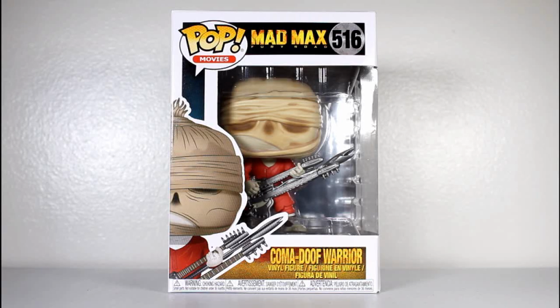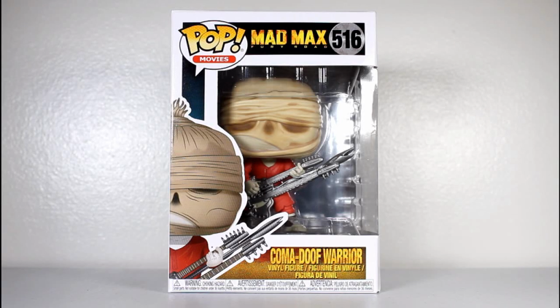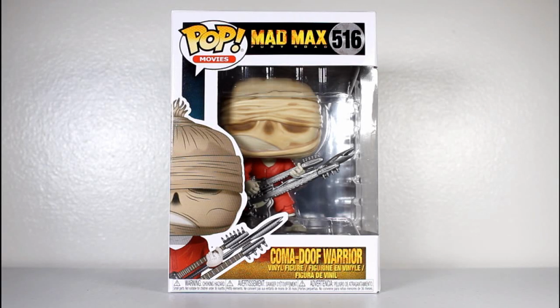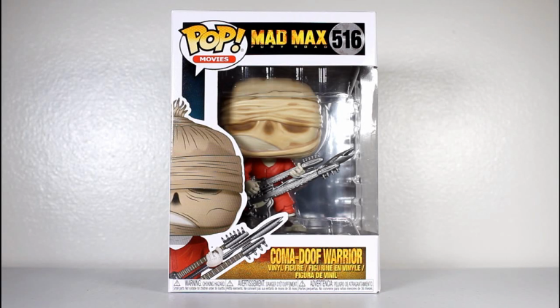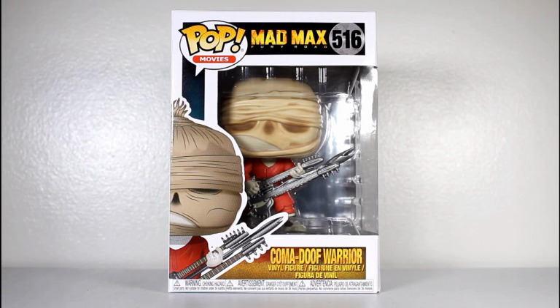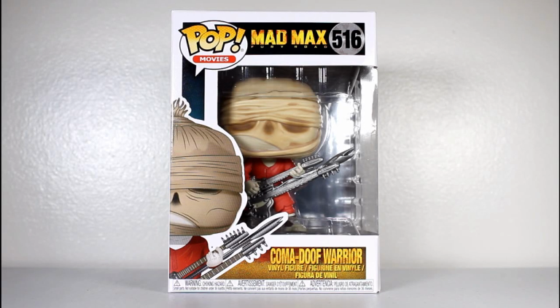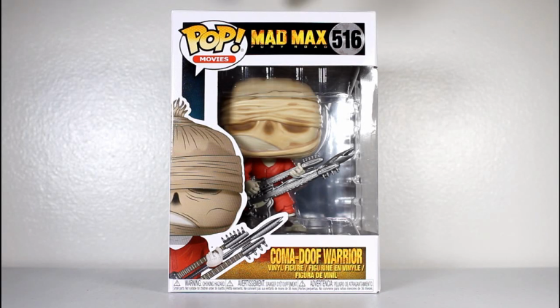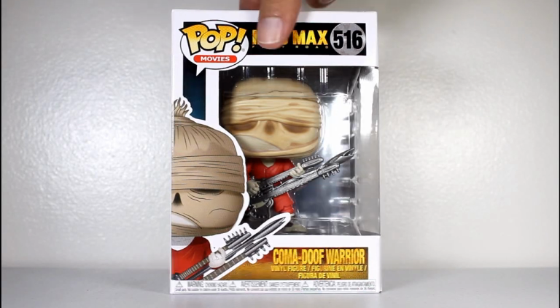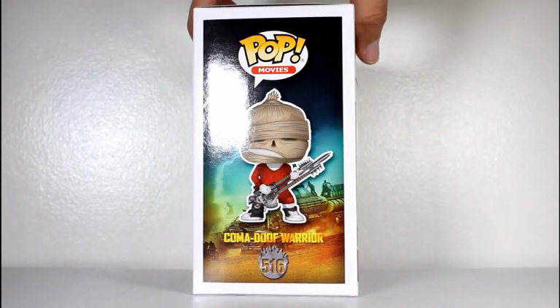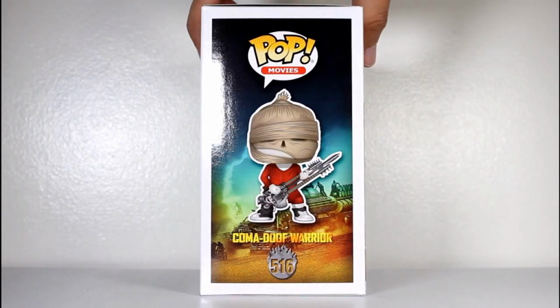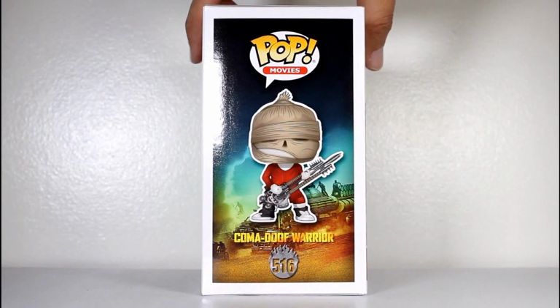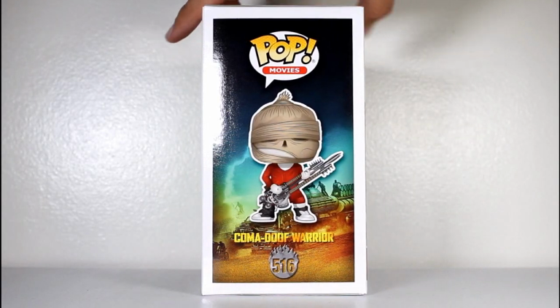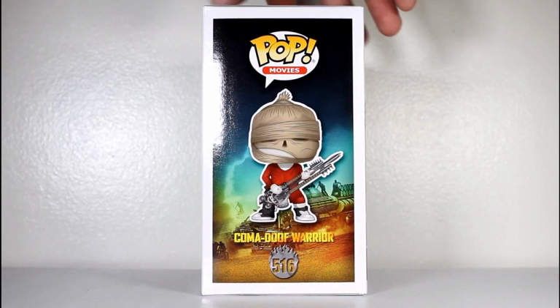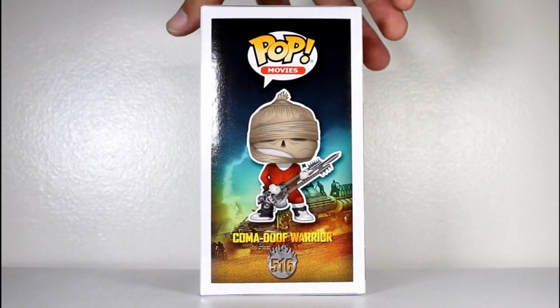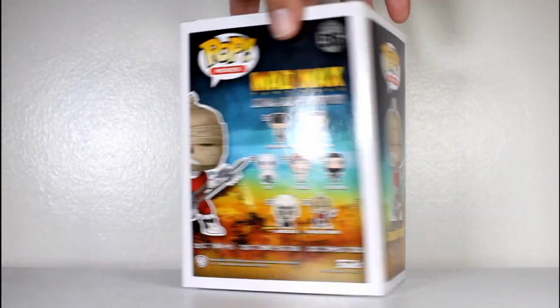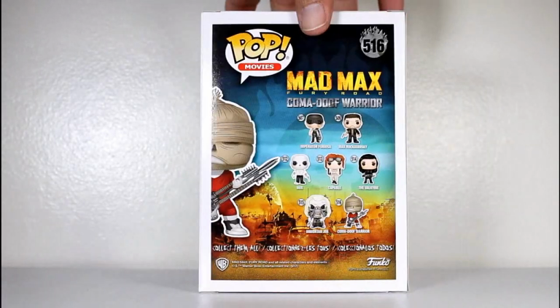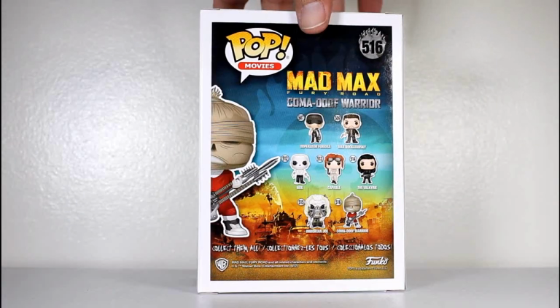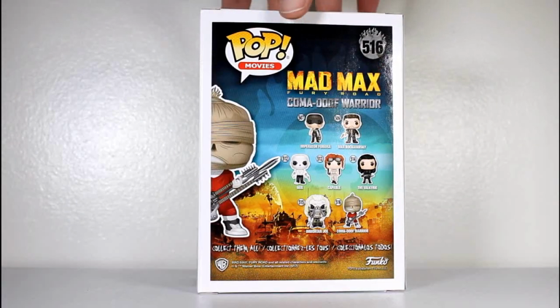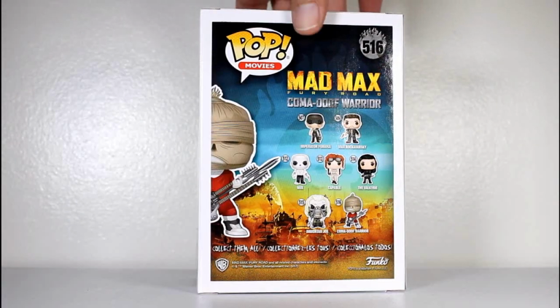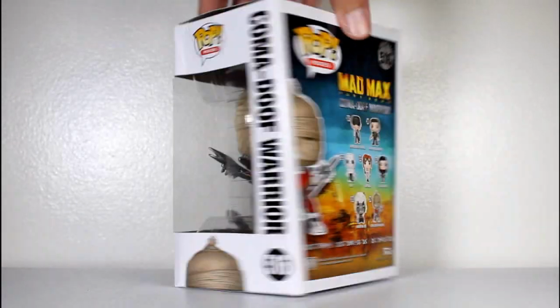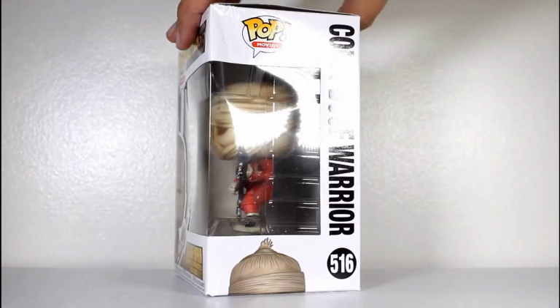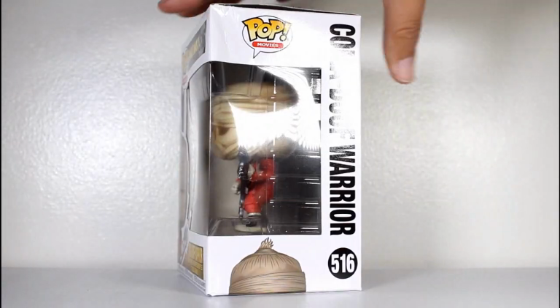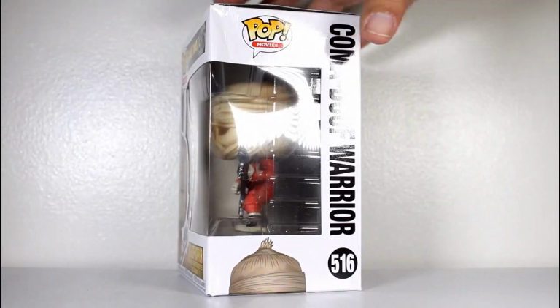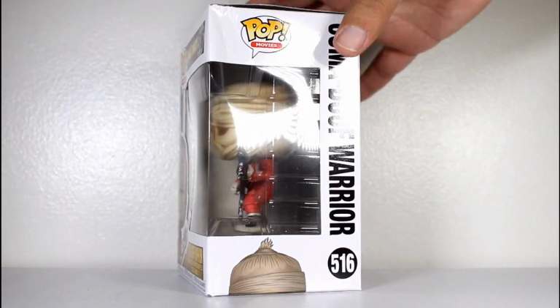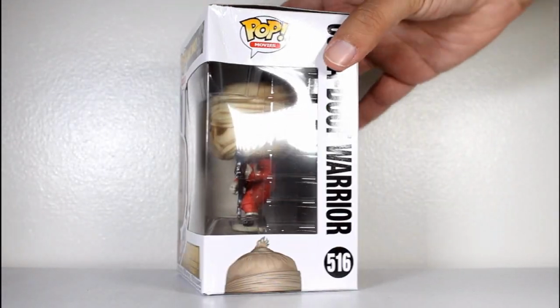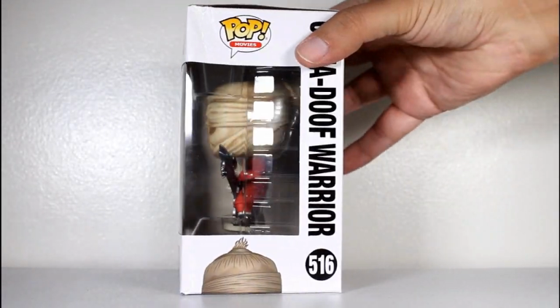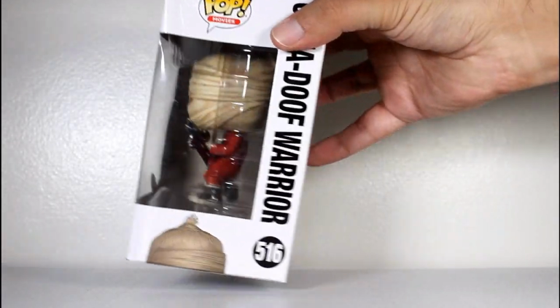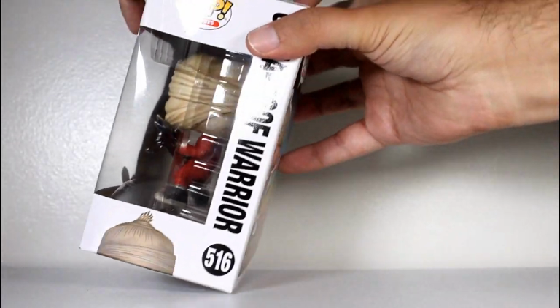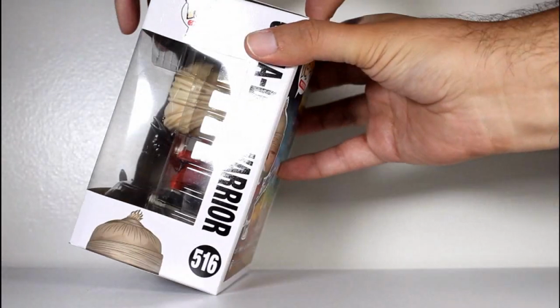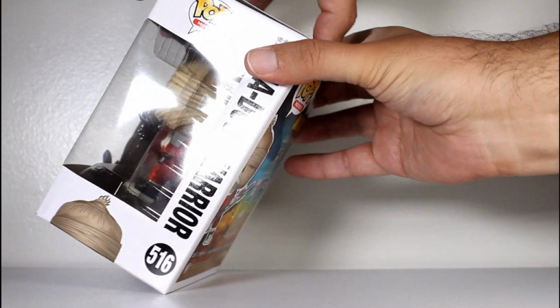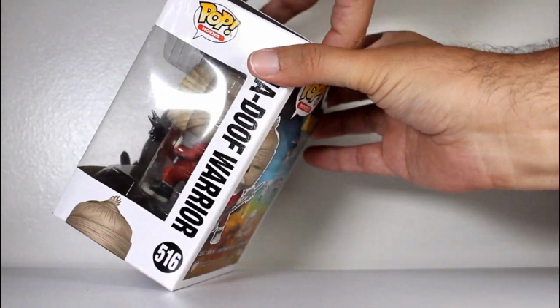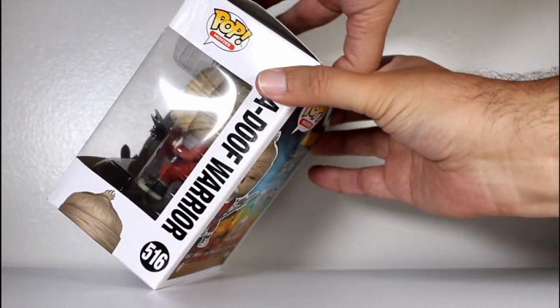Hey, this is John Carlos, and I'm here with a look at the Funko Pop of Coma Doof Warrior from Mad Max: Fury Road.